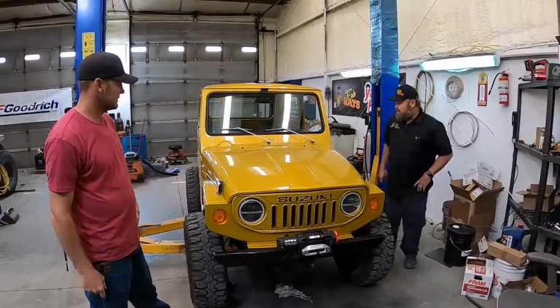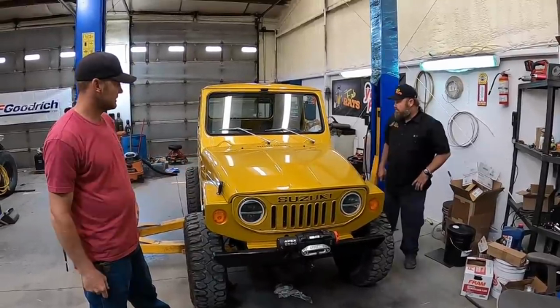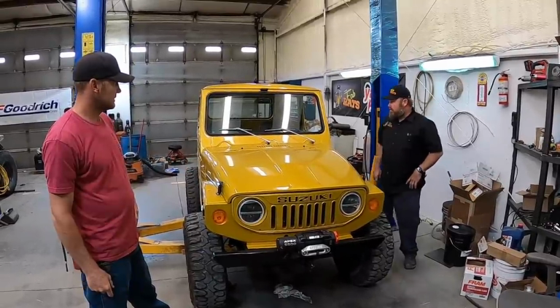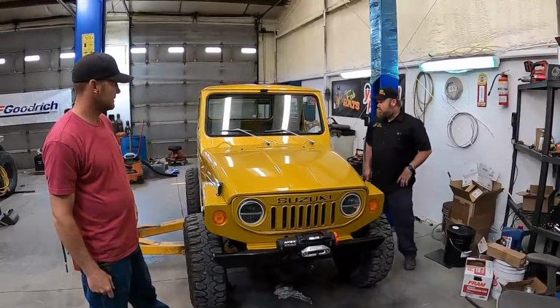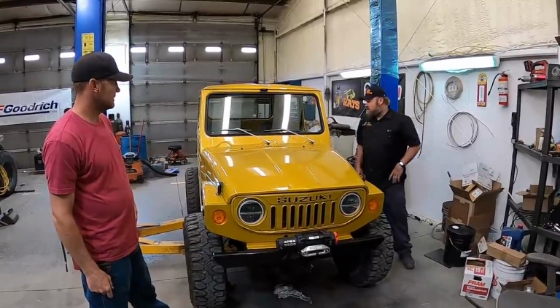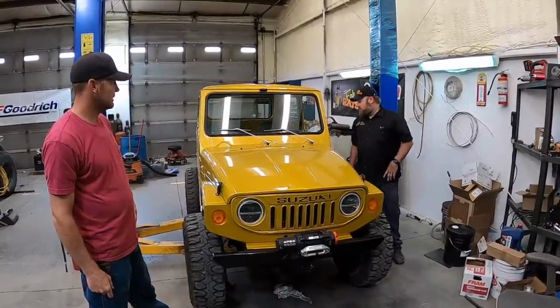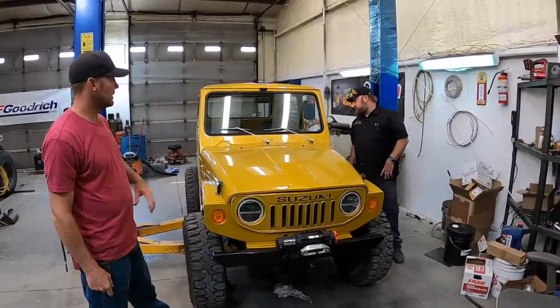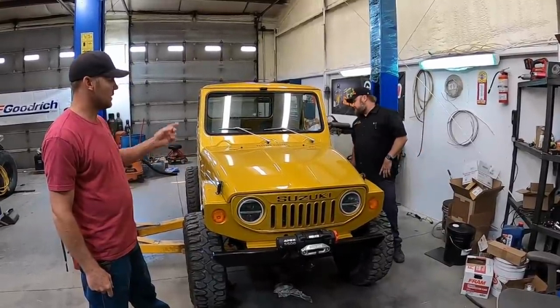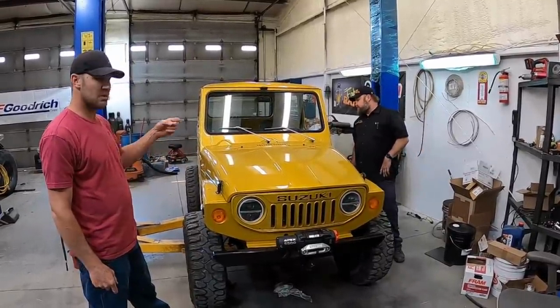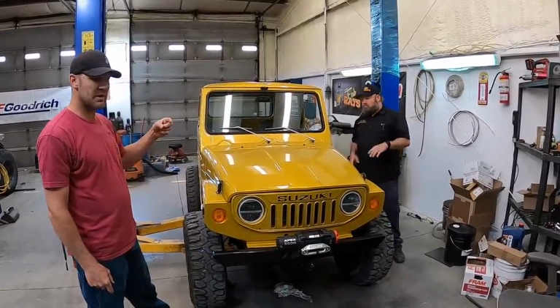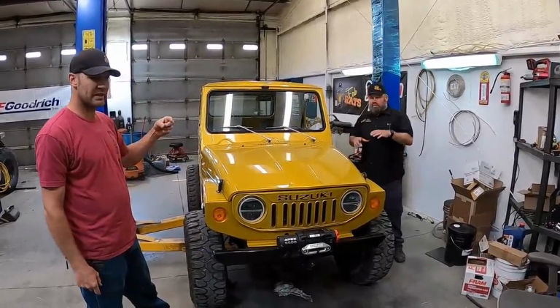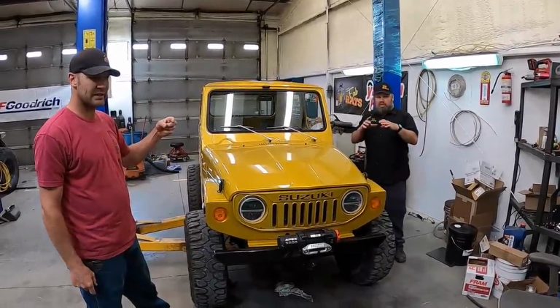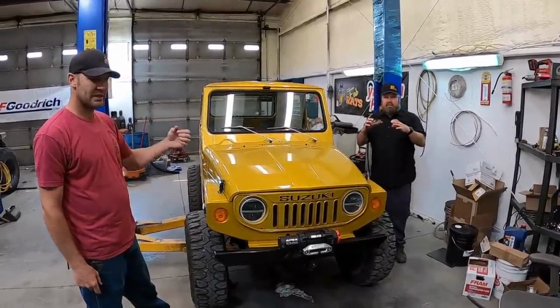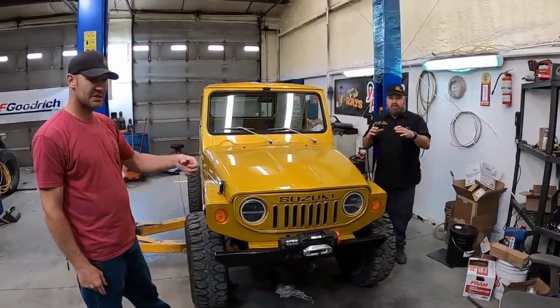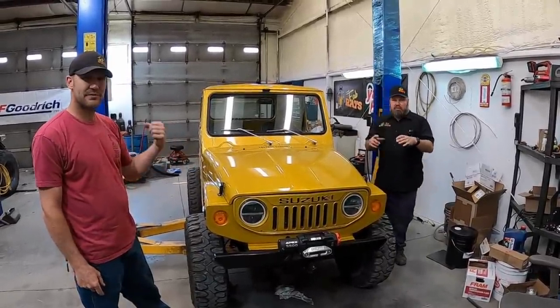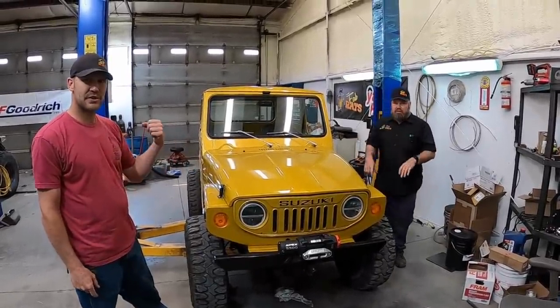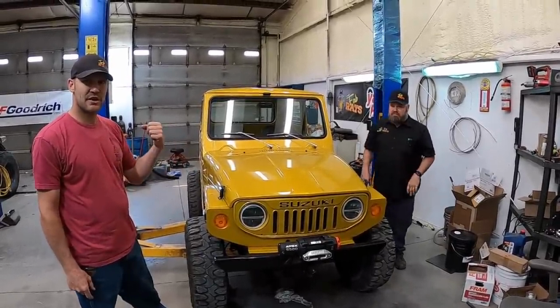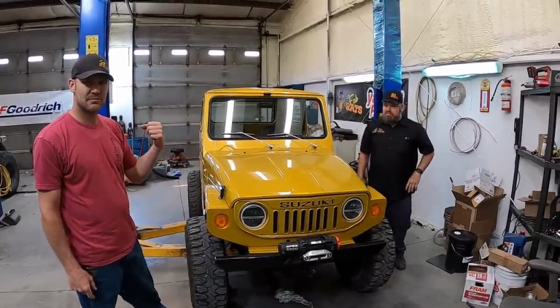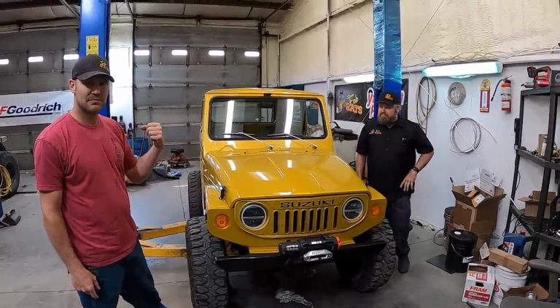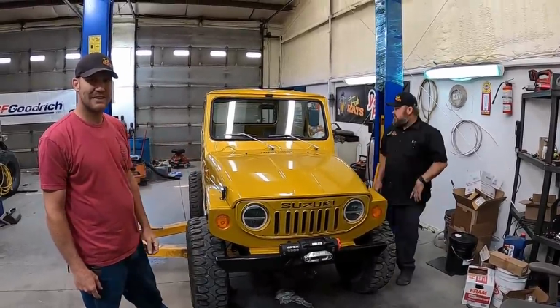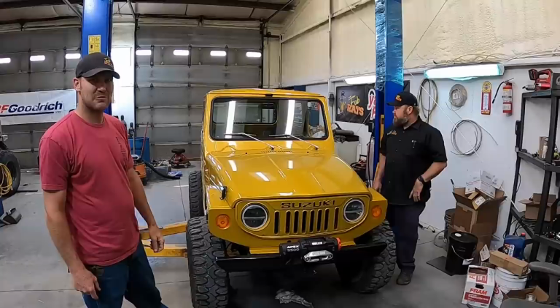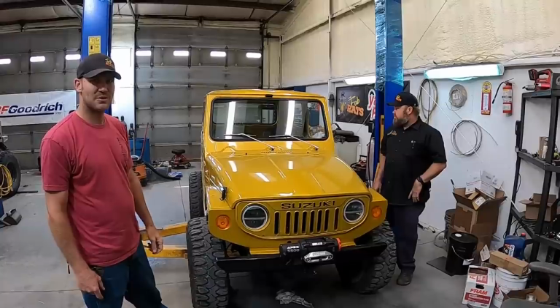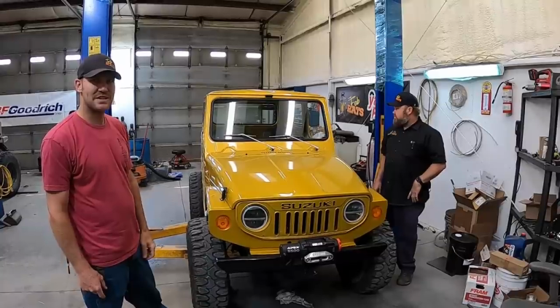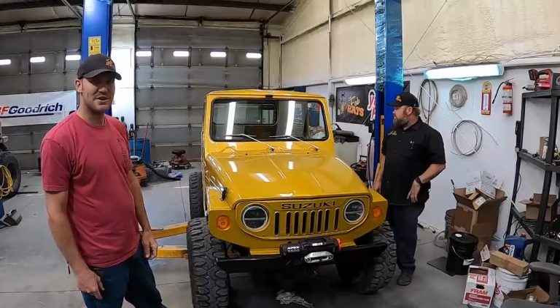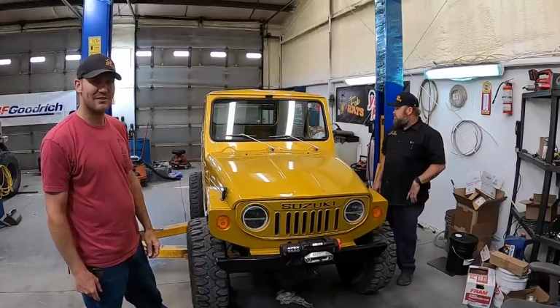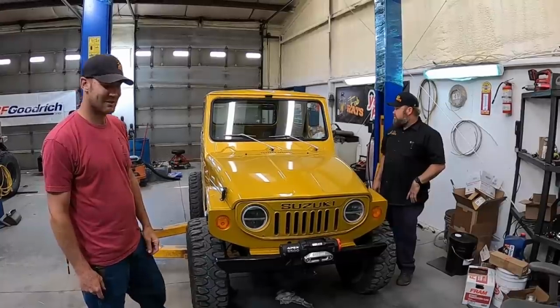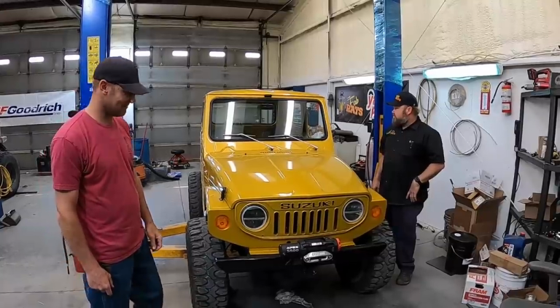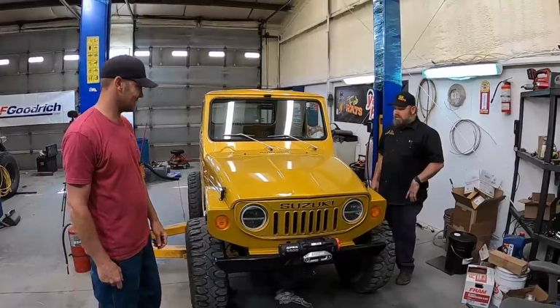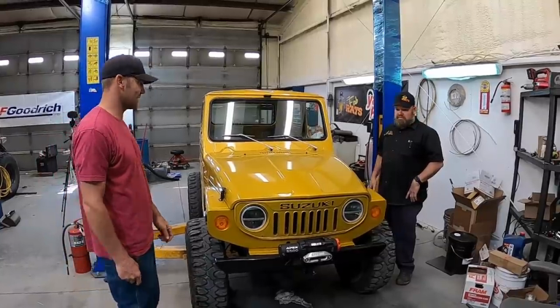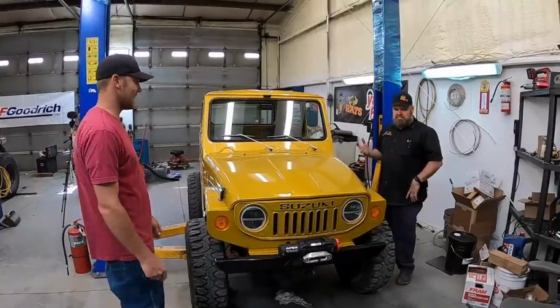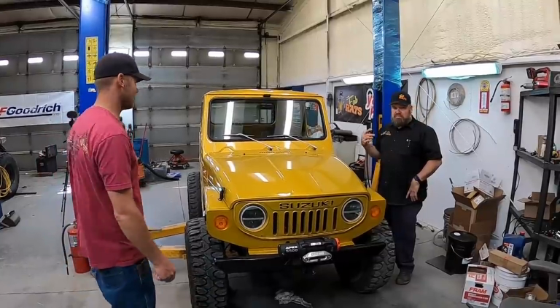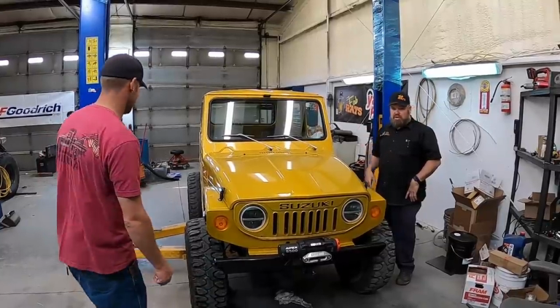We gotta put the horn on, horn button, shifter knob, and then more test driving, and we'll get after it.